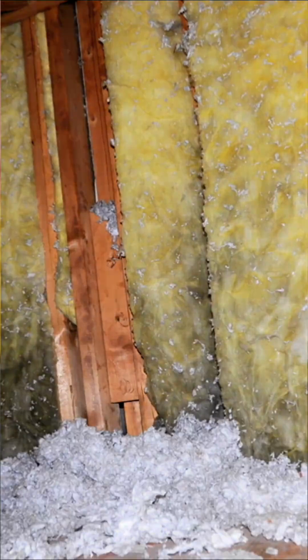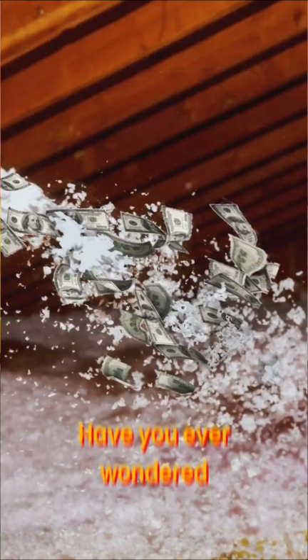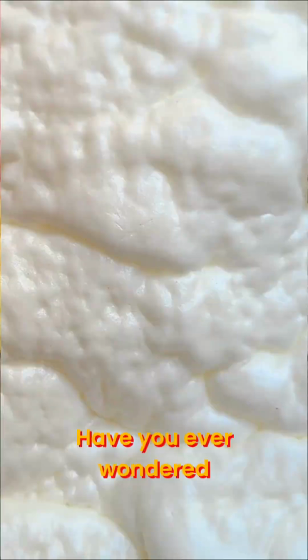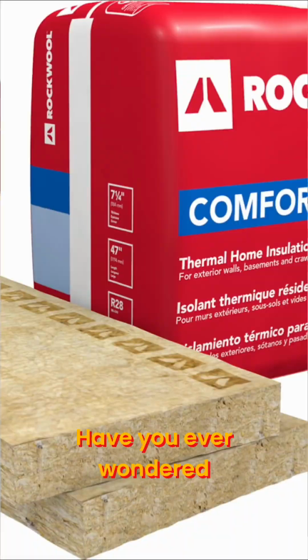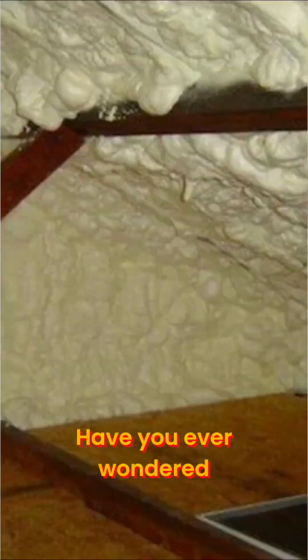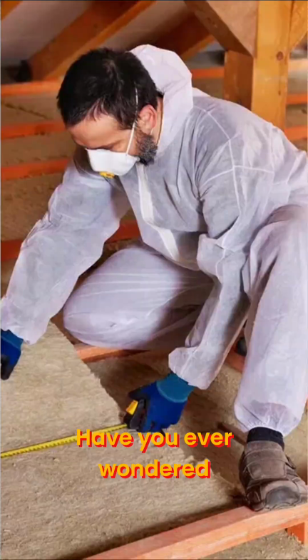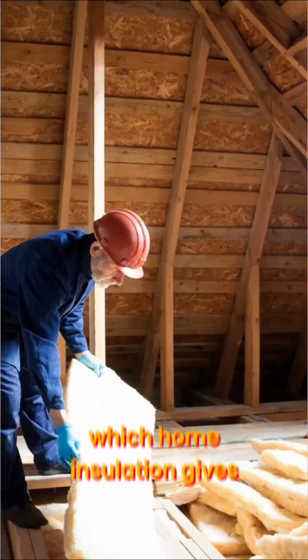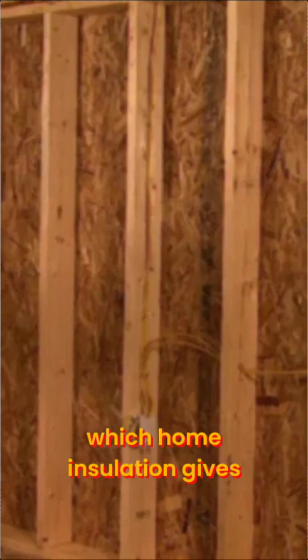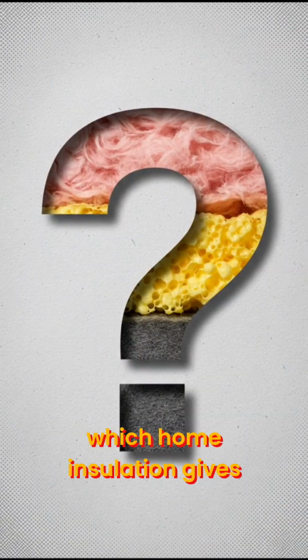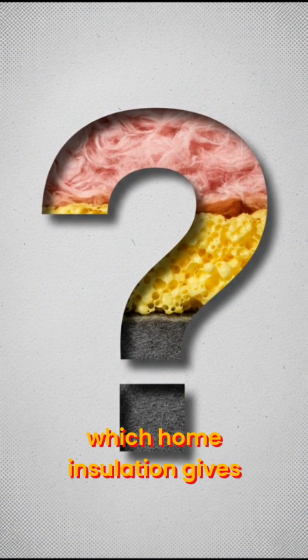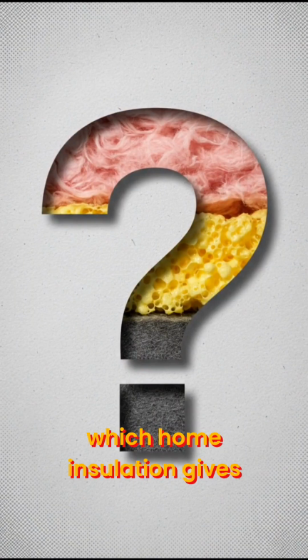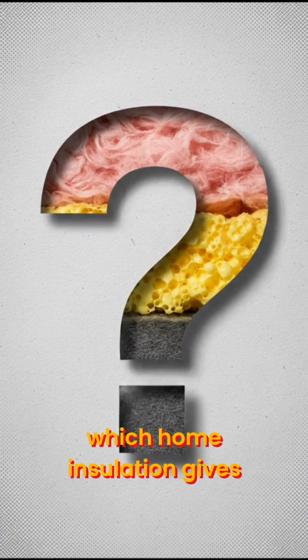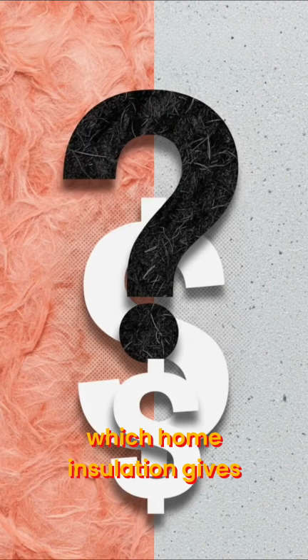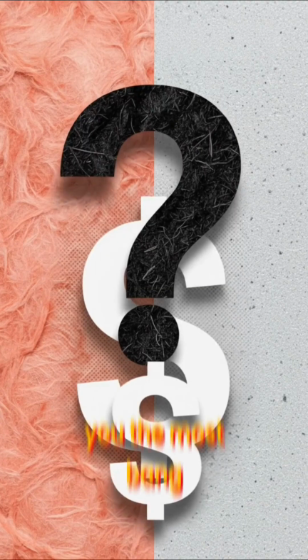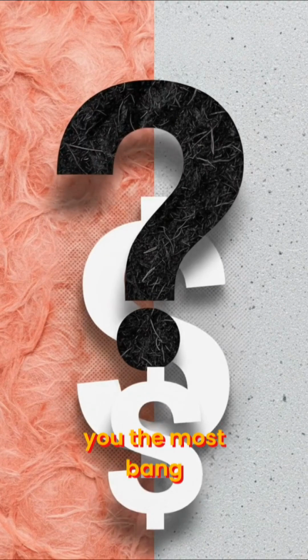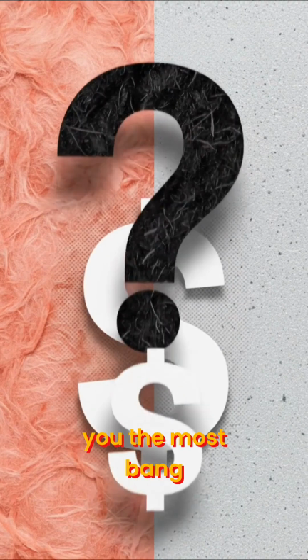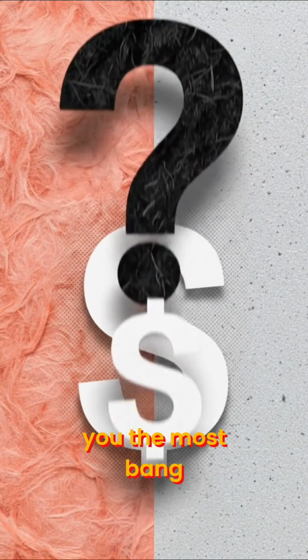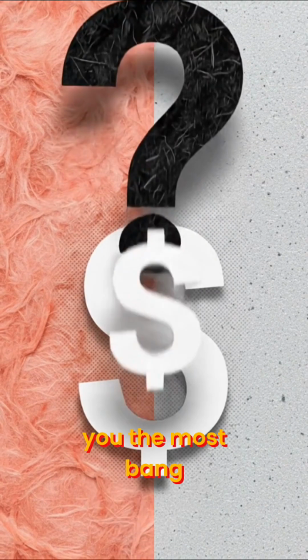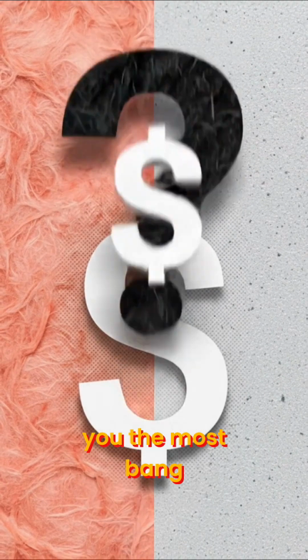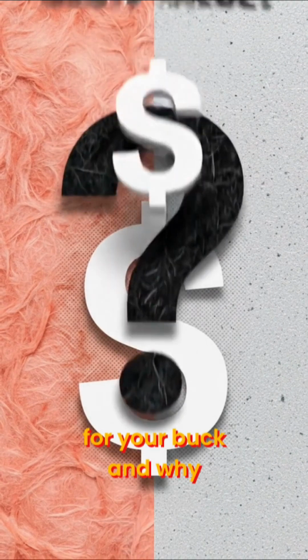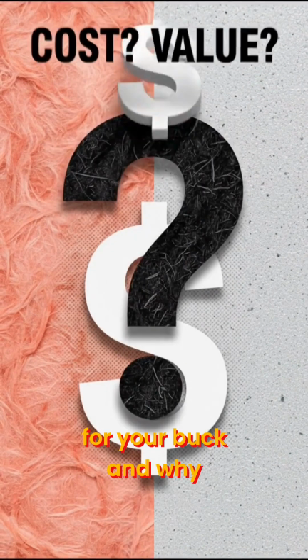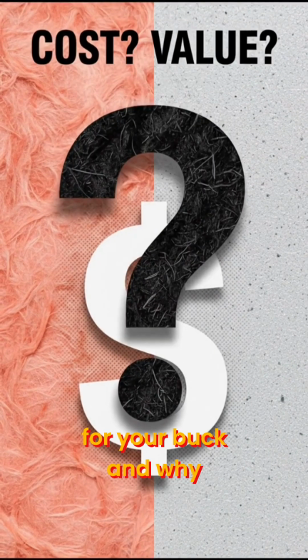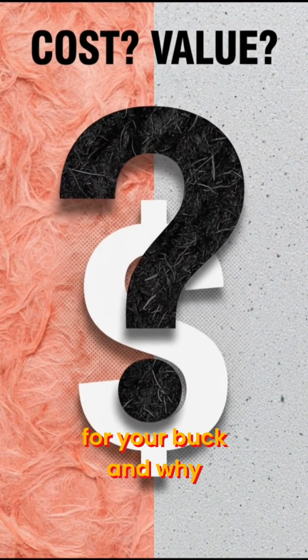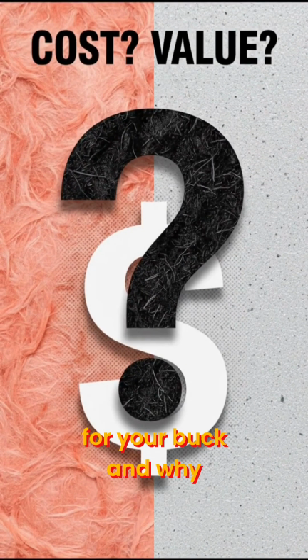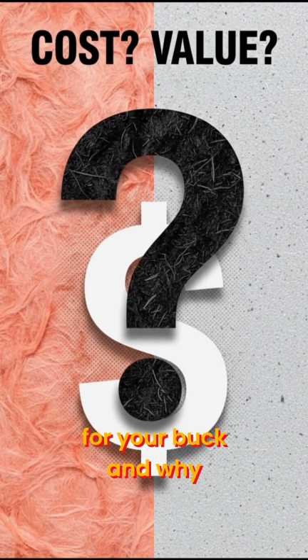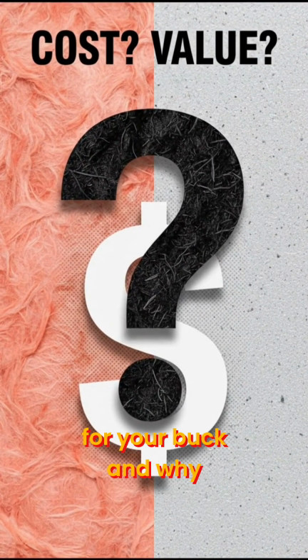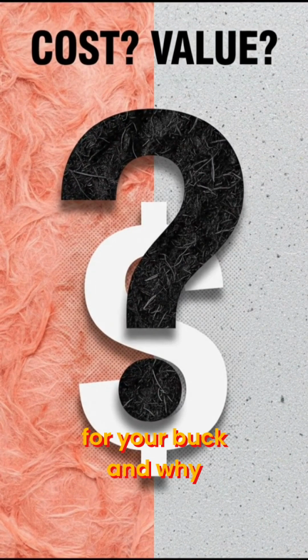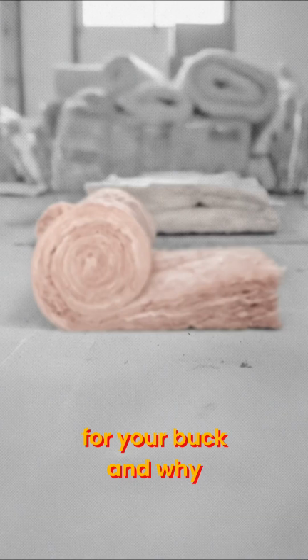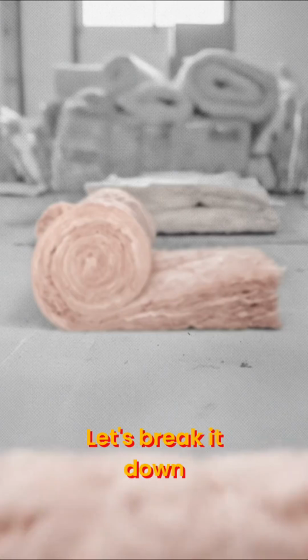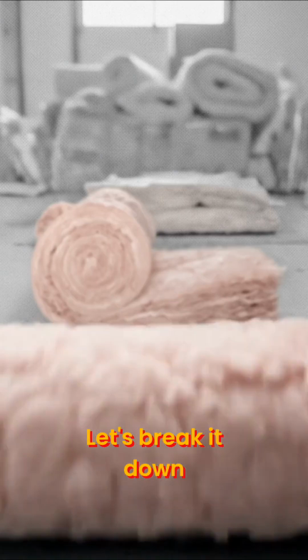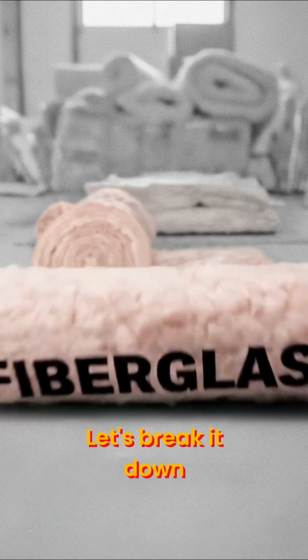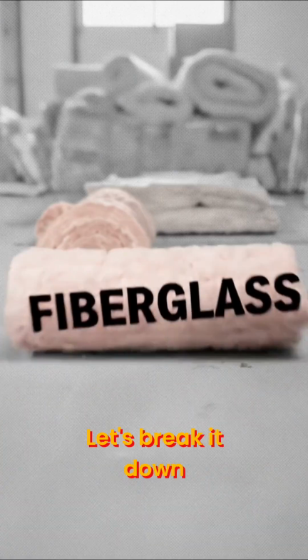Have you ever wondered which home insulation gives you the most bang for your buck, and why? Let's break it down.